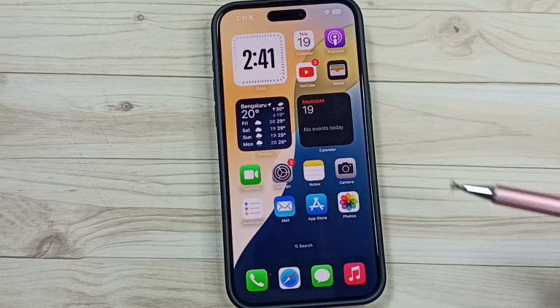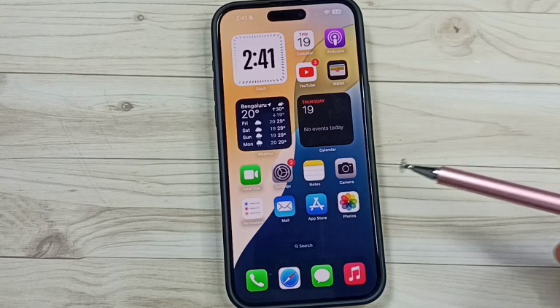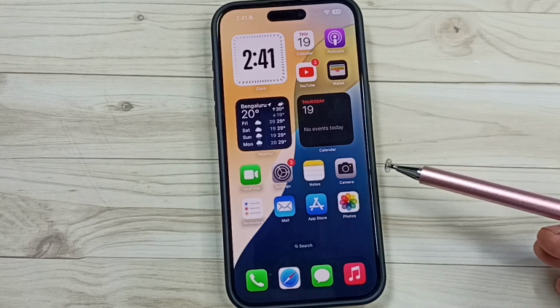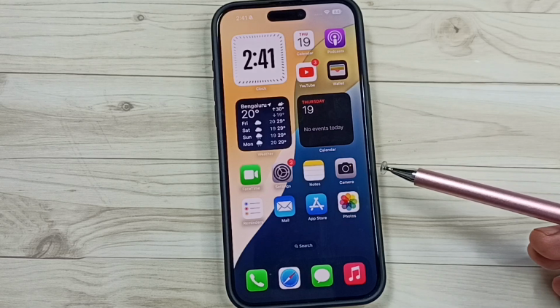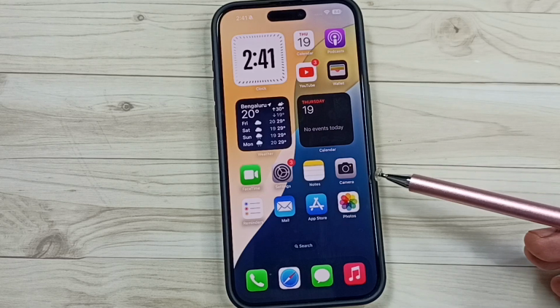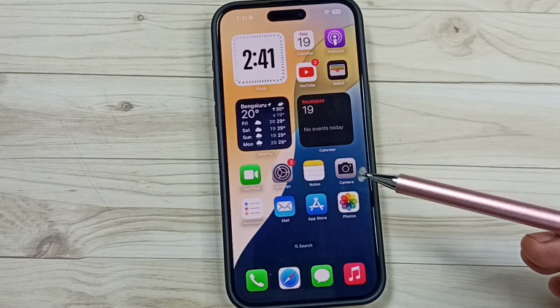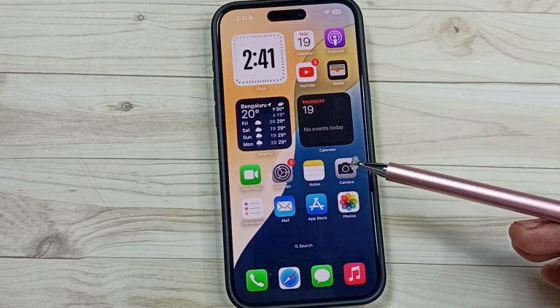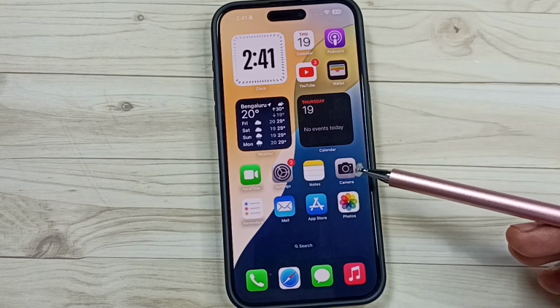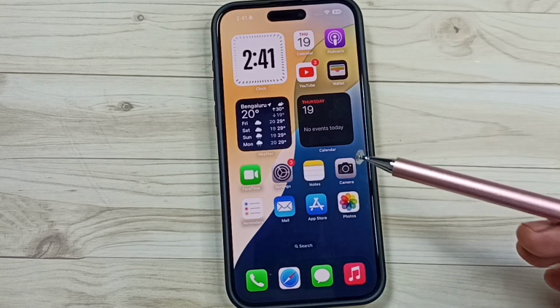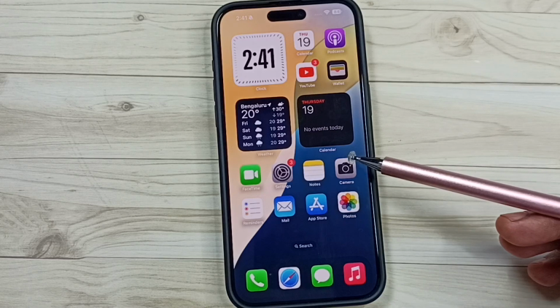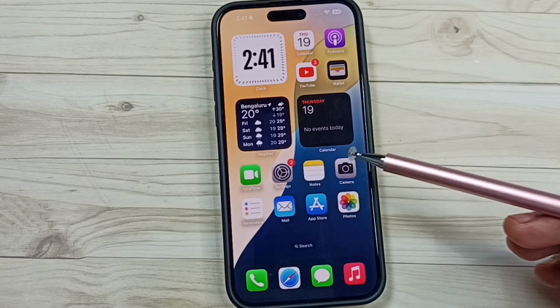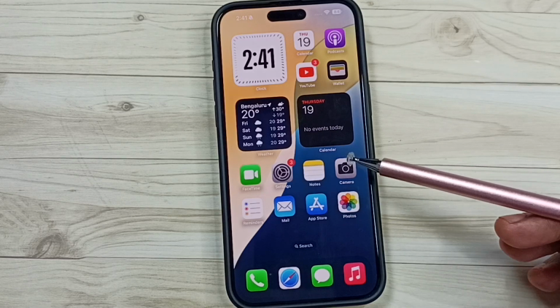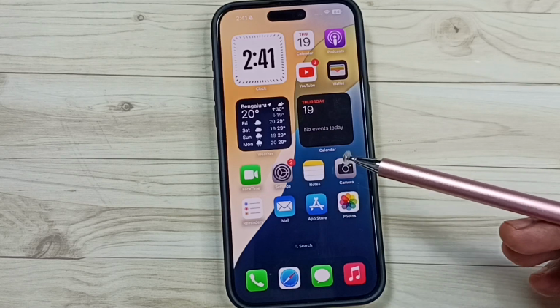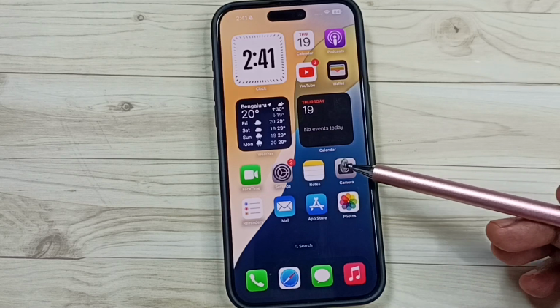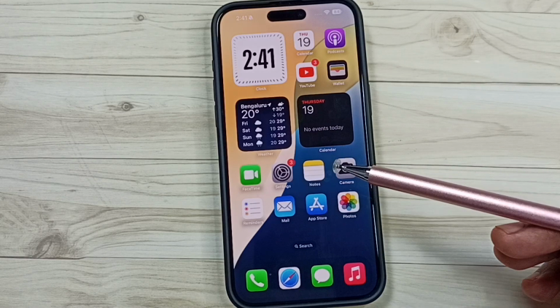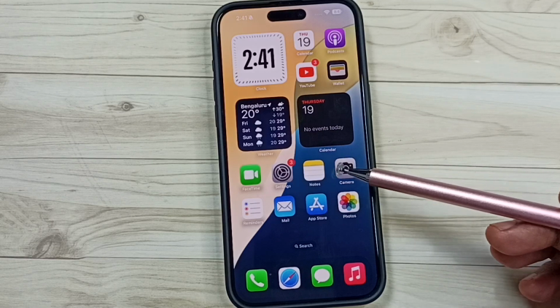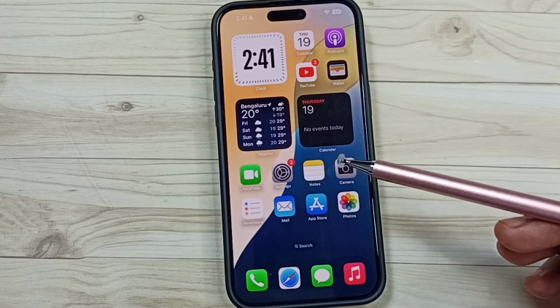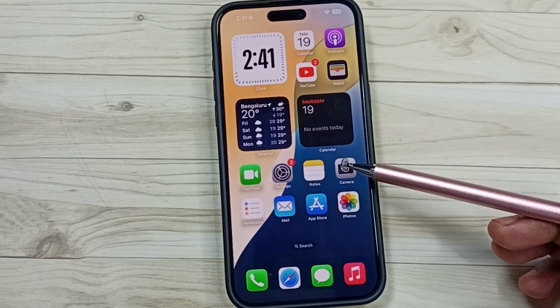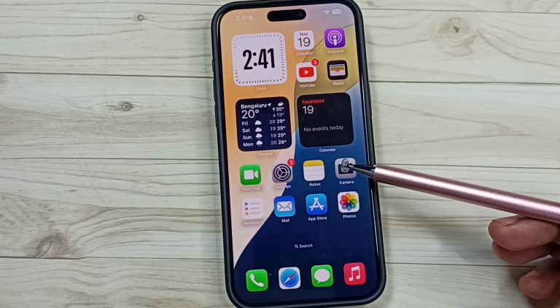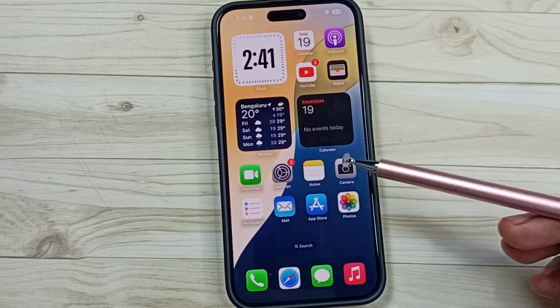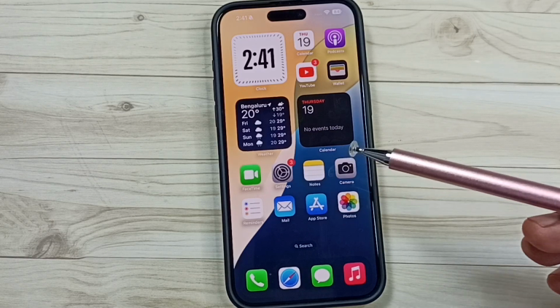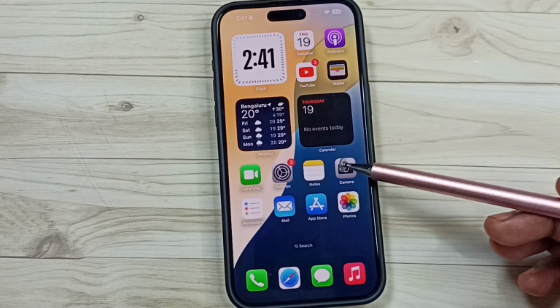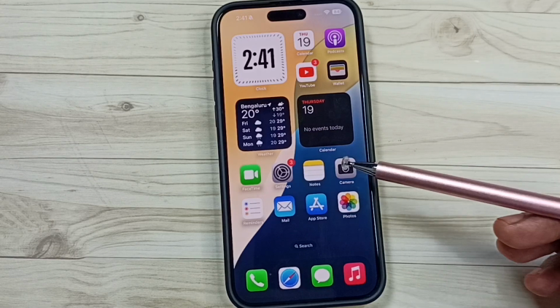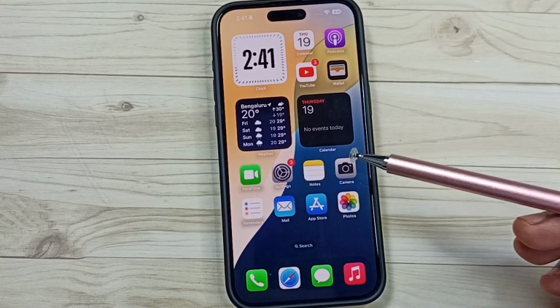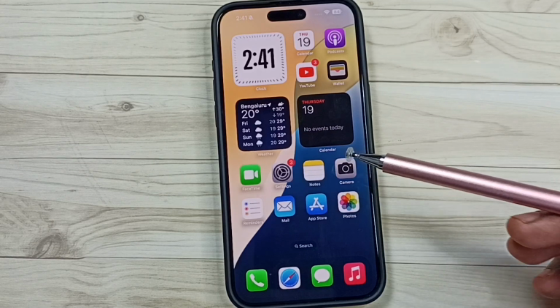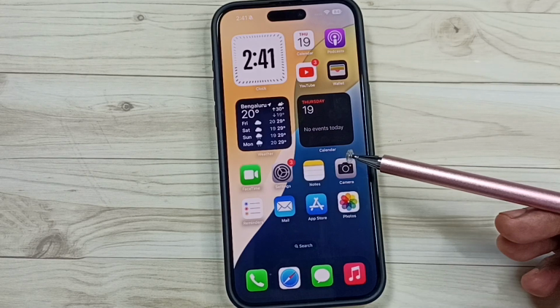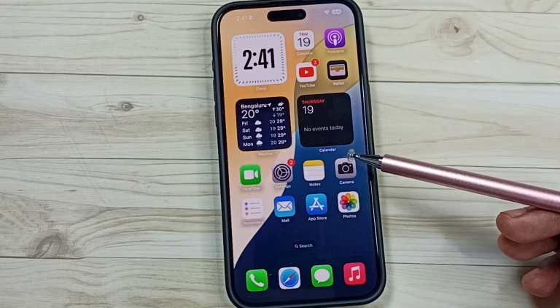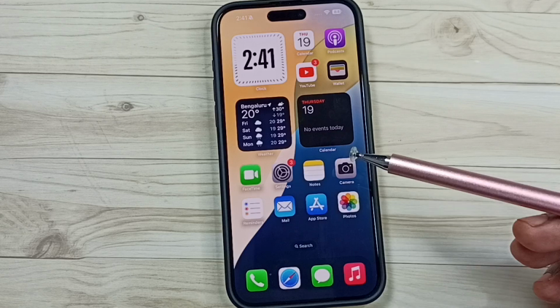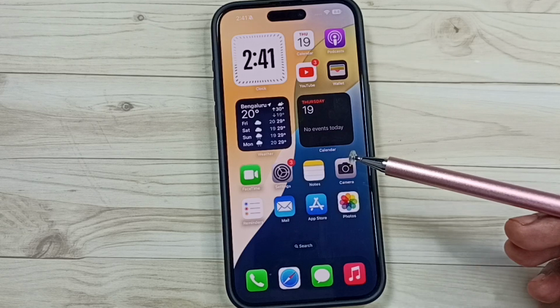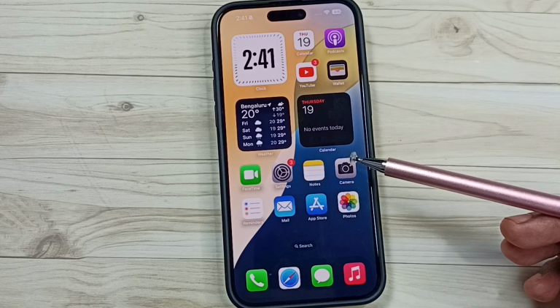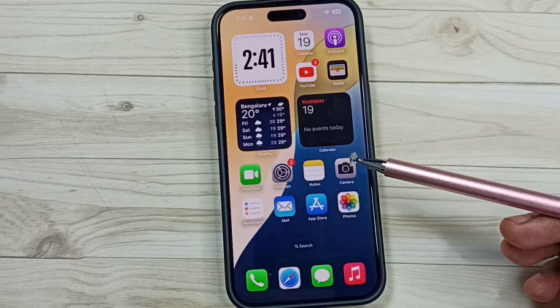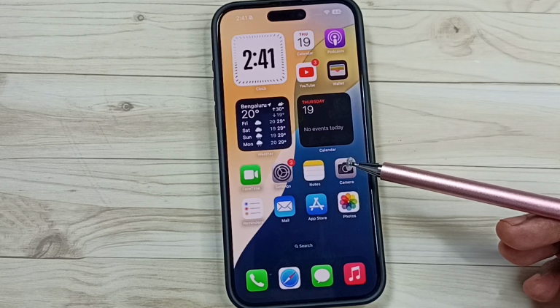Hi friends, this video shows how to check iPhone battery cycle count. Please don't forget to subscribe to this channel, please like and share the video.